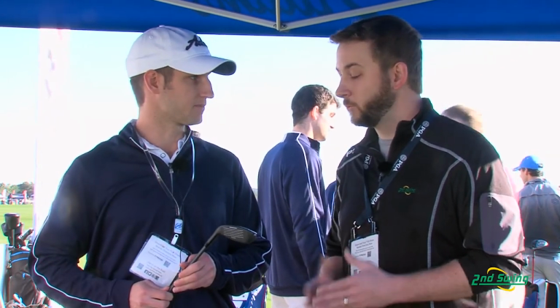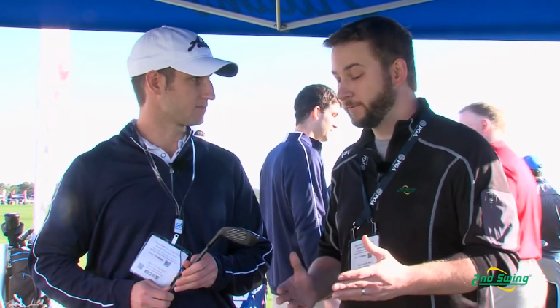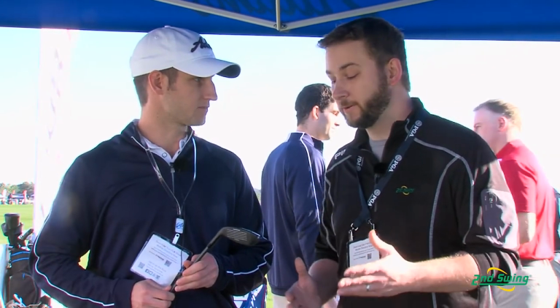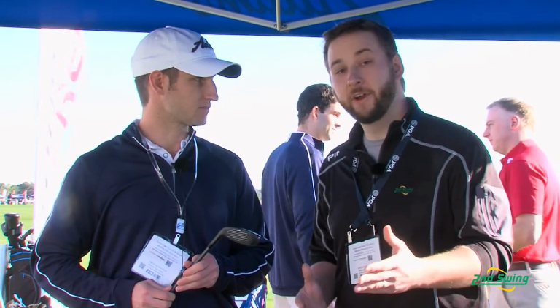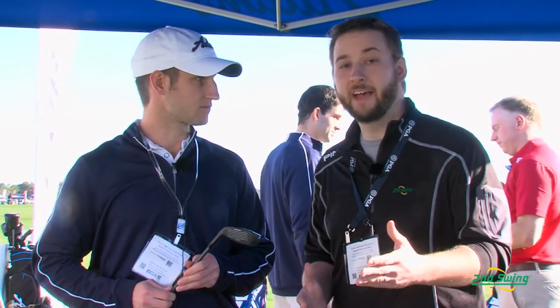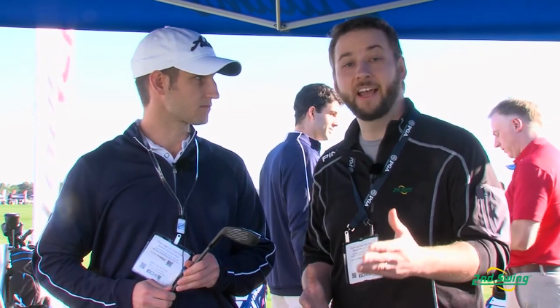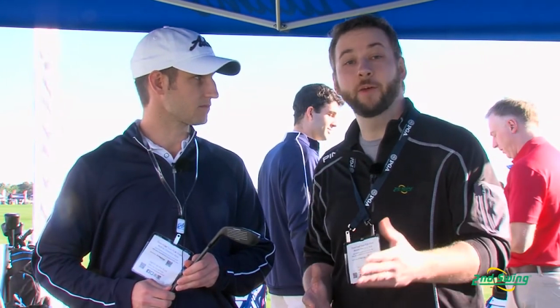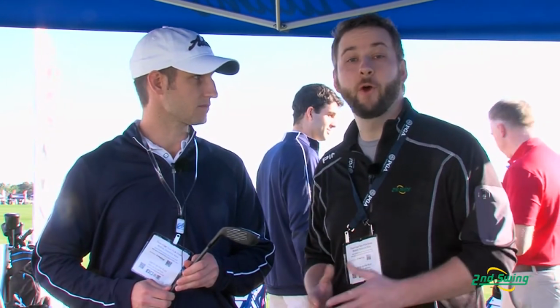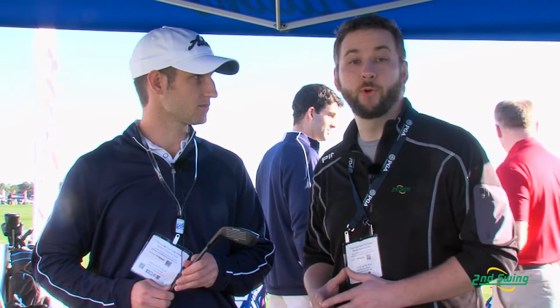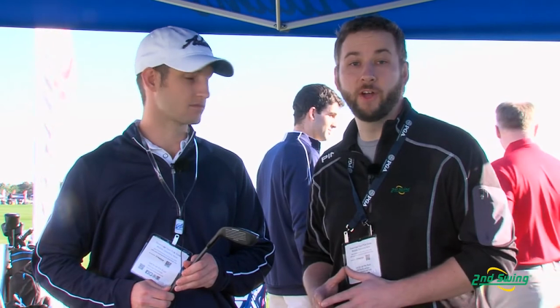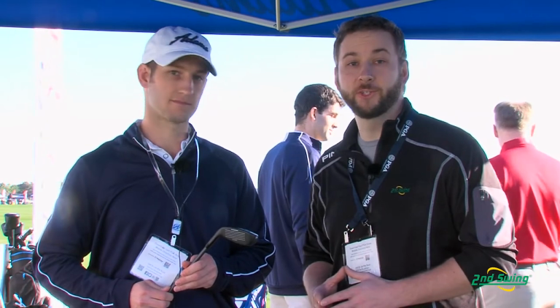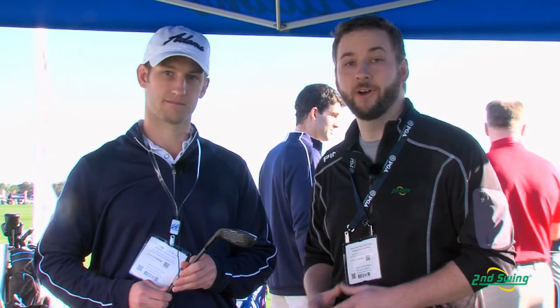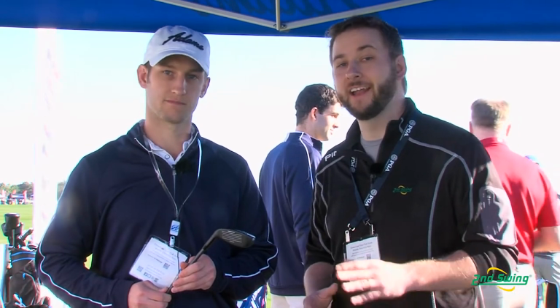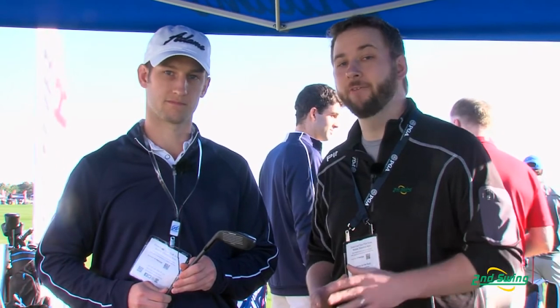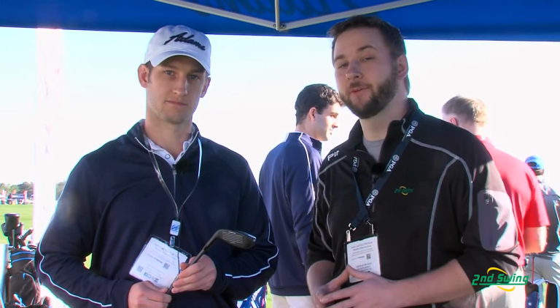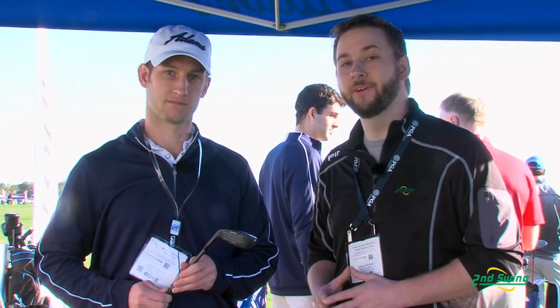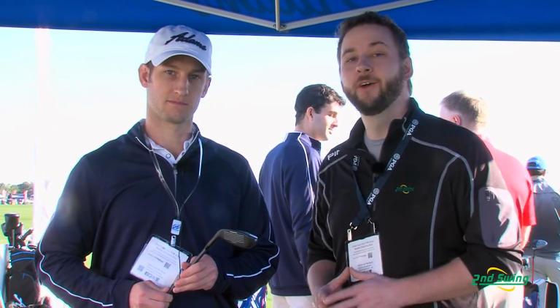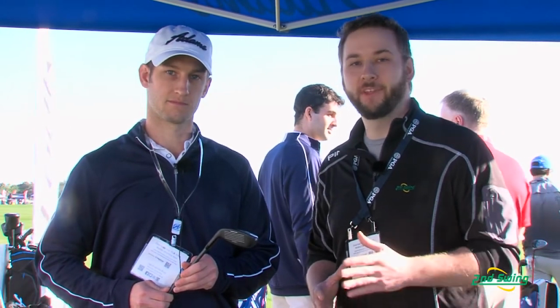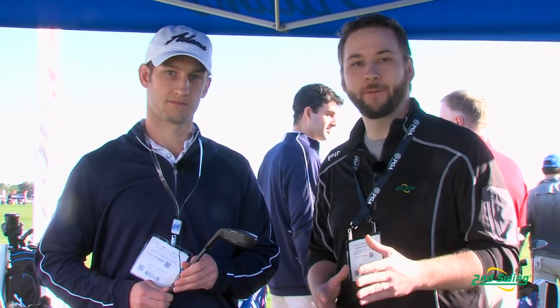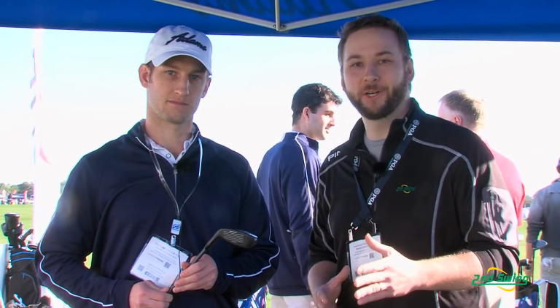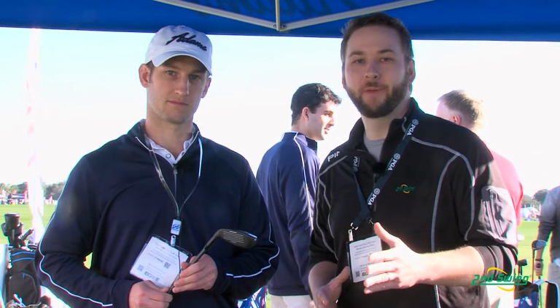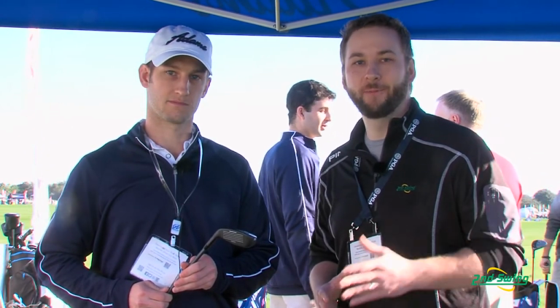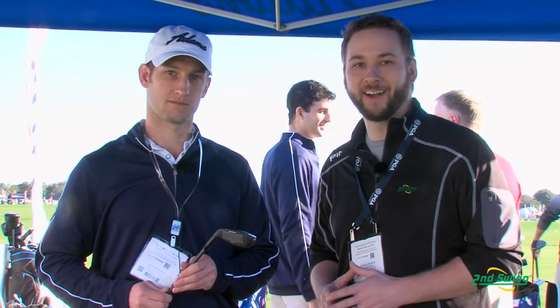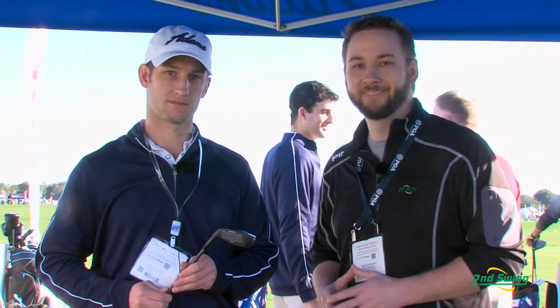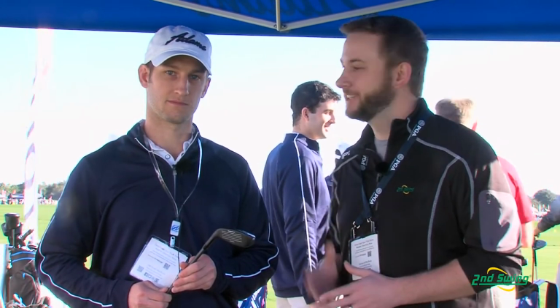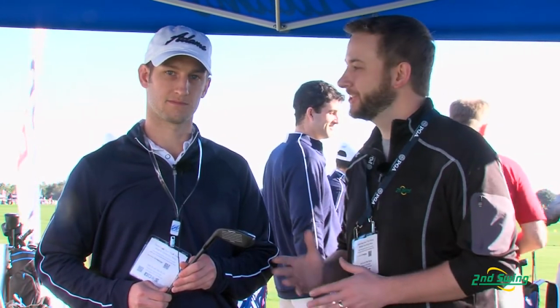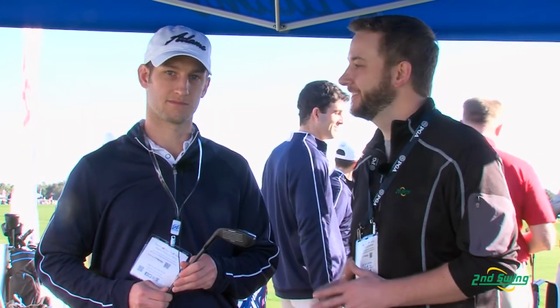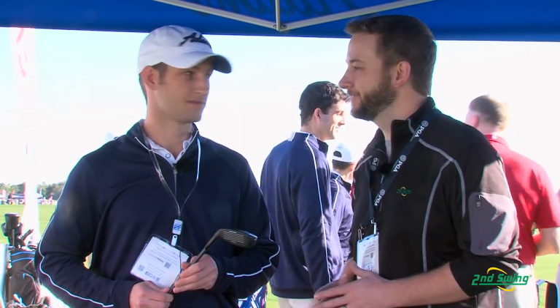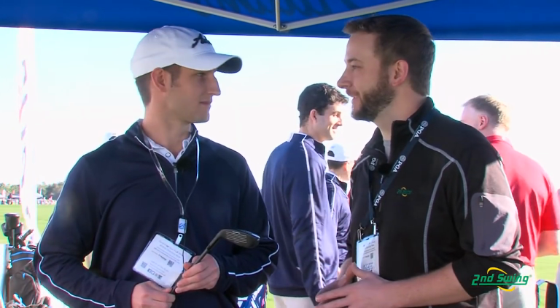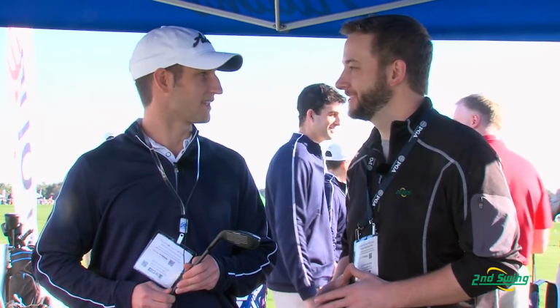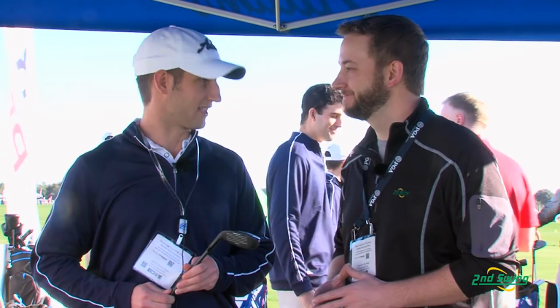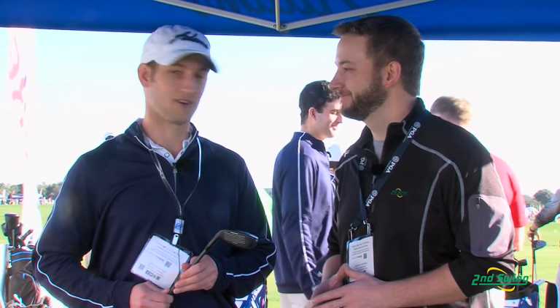Wonderful. There you have it — the Idea Pro, proven on tour and now available for the amateur better player. Justin, thanks very much. Thank you.